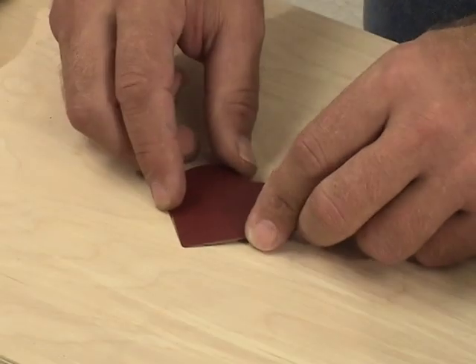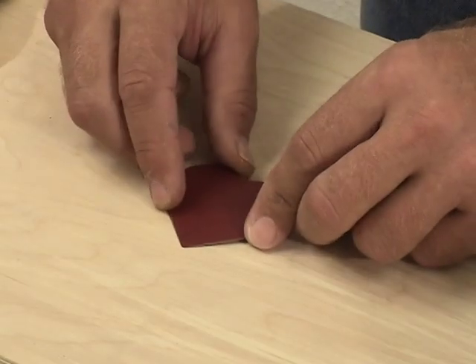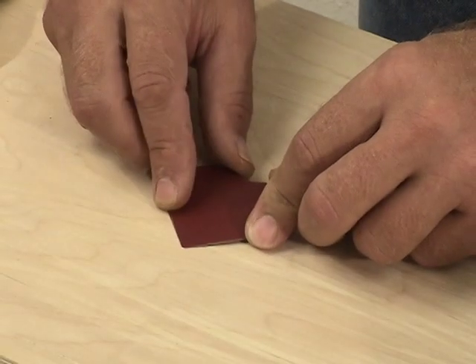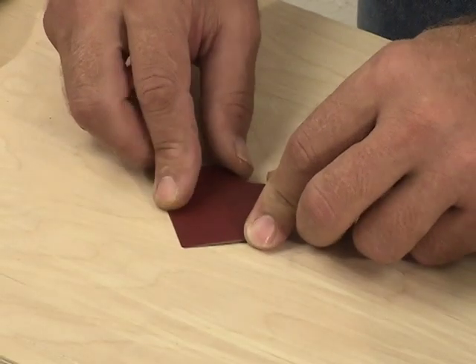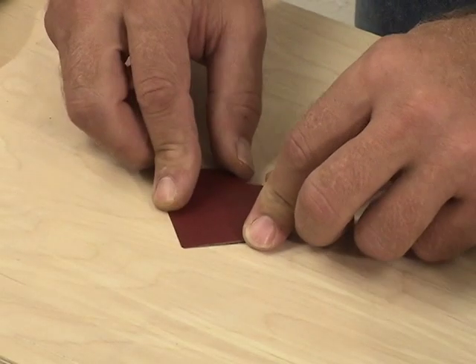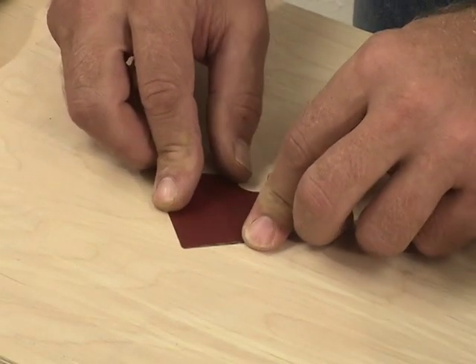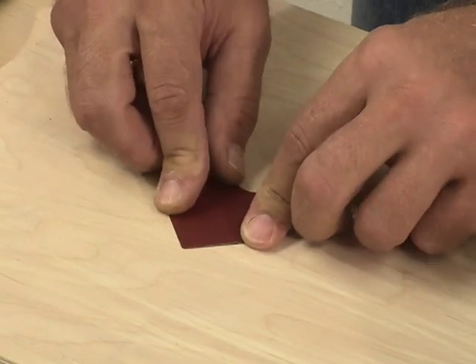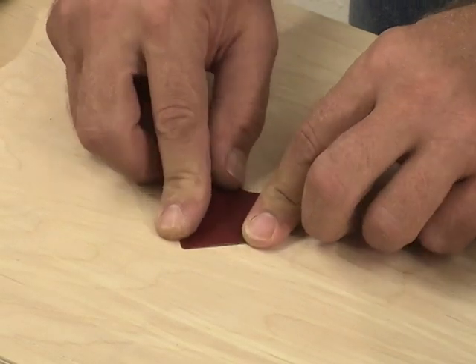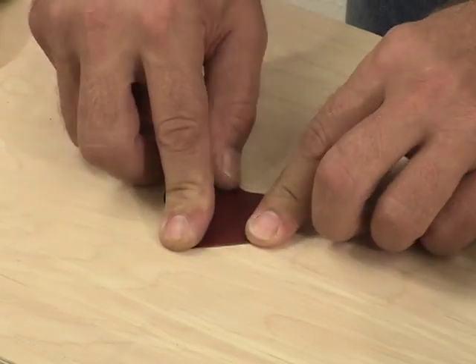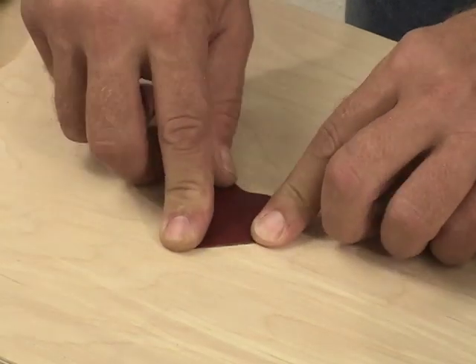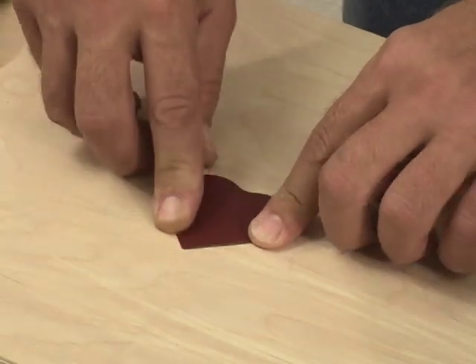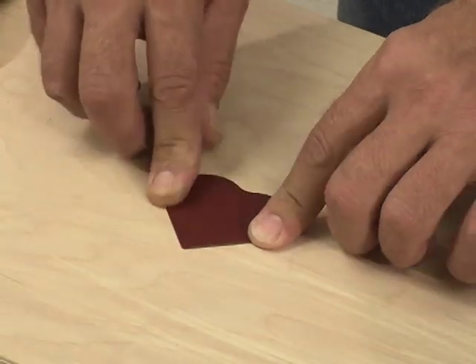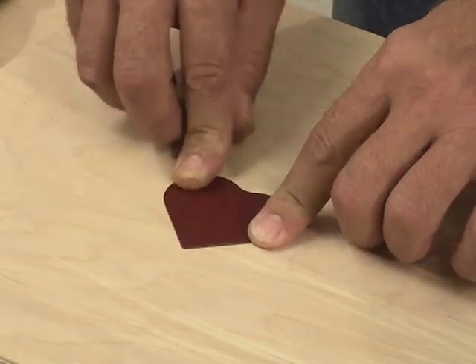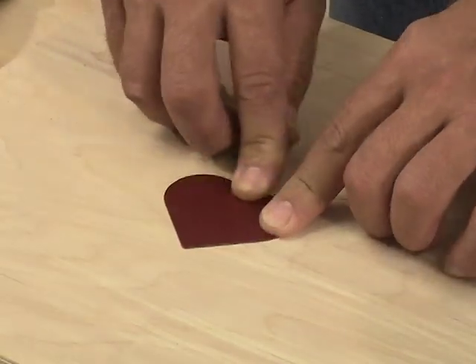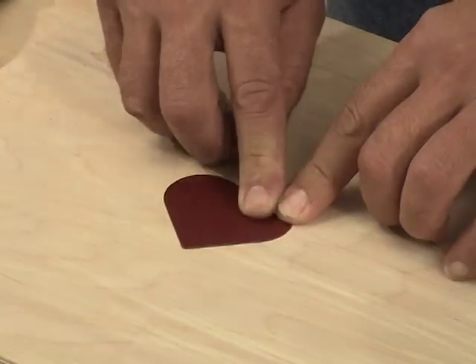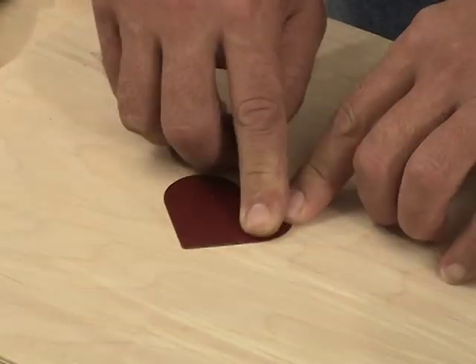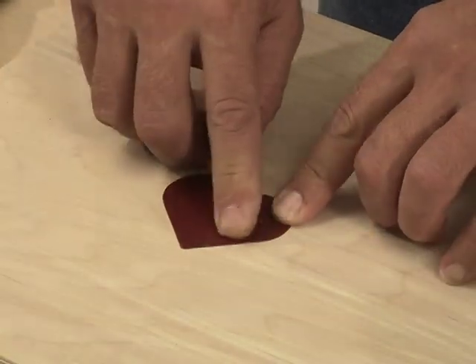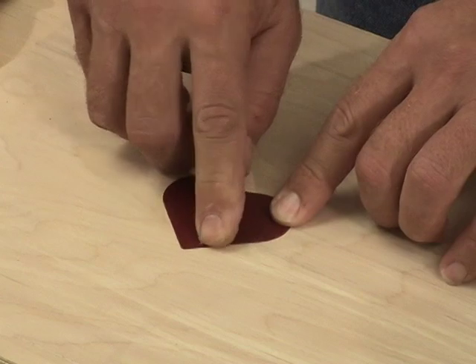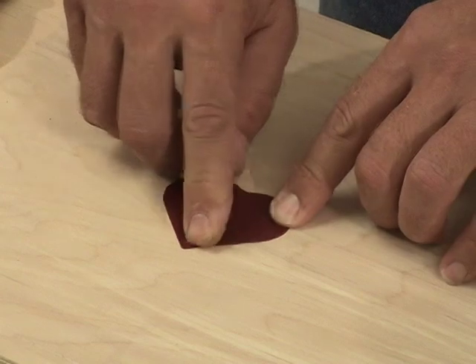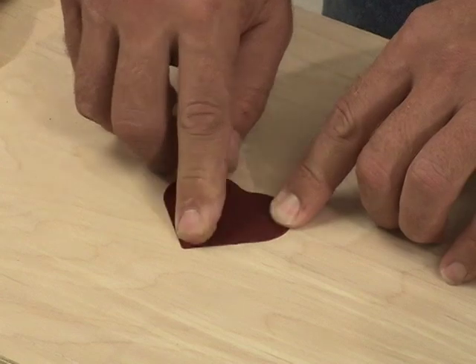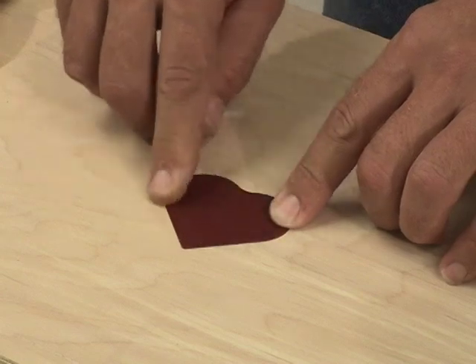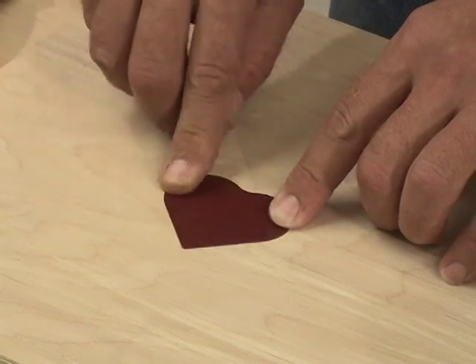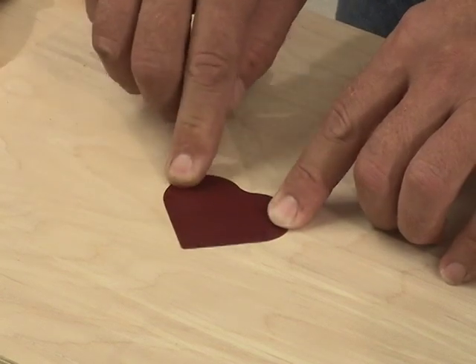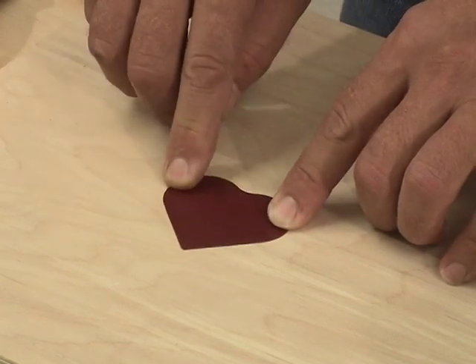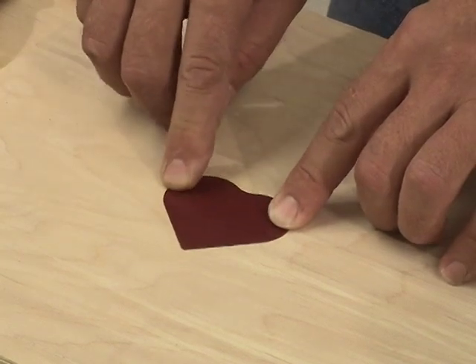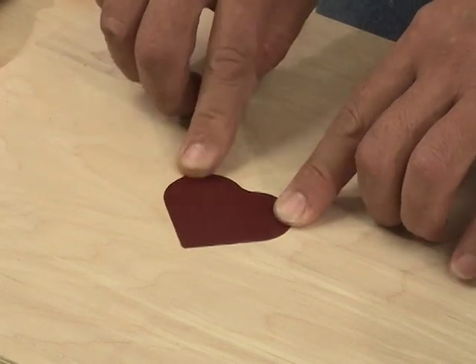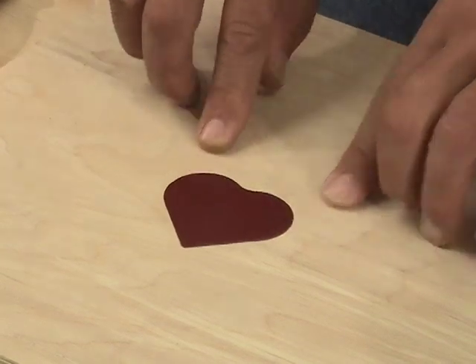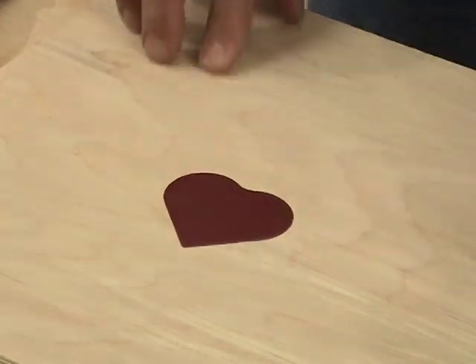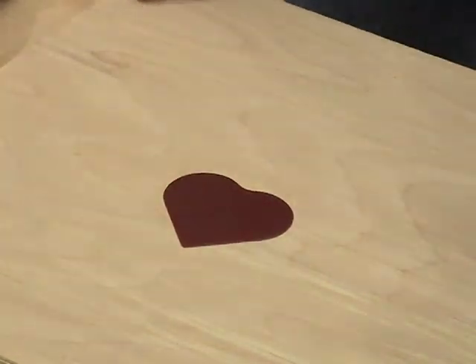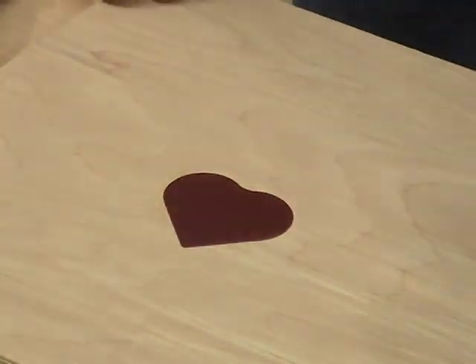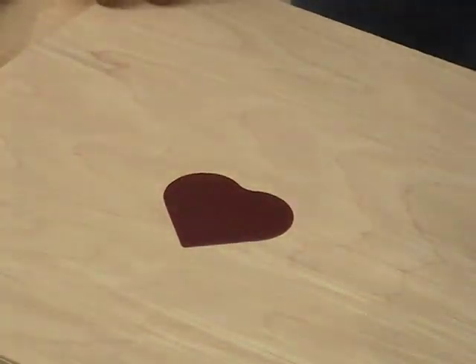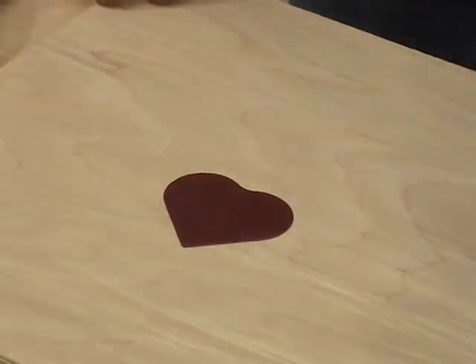Simply apply a small amount of glue and the inlay is in place.